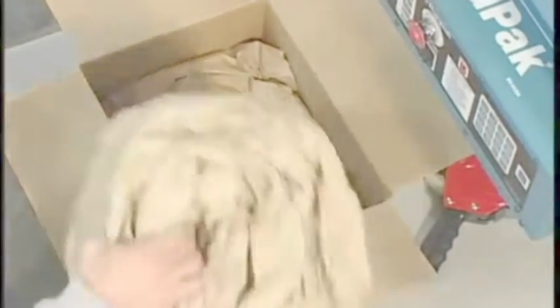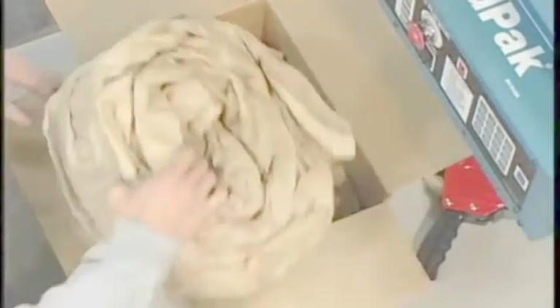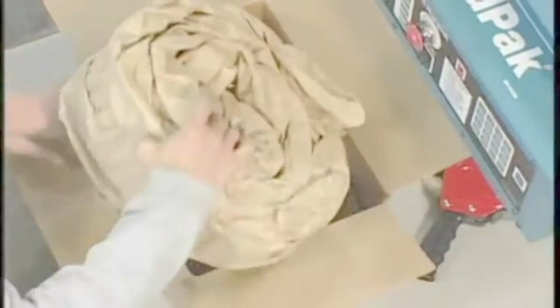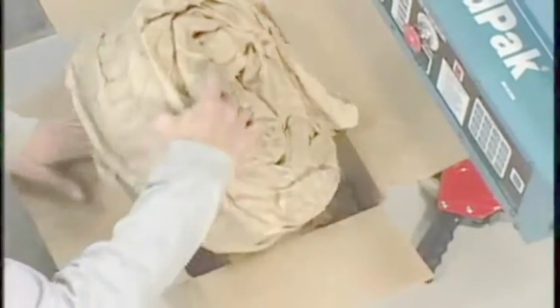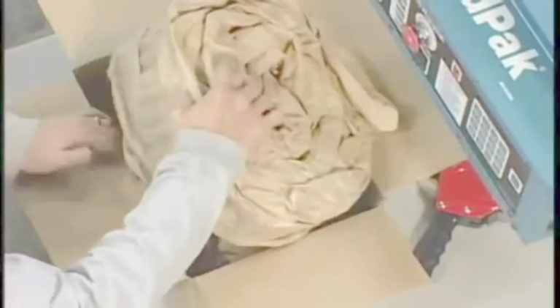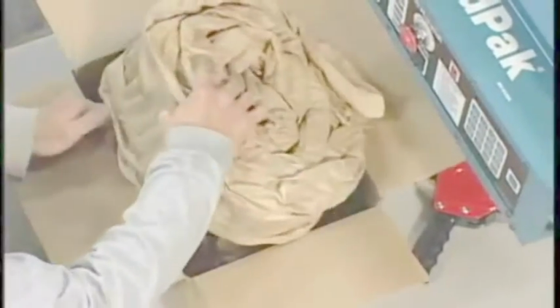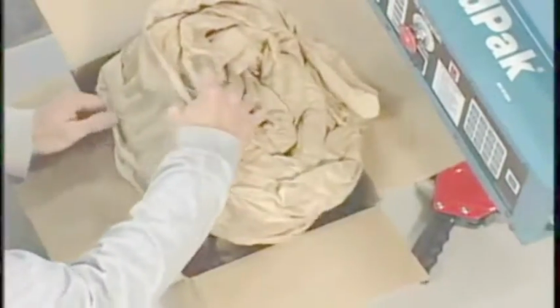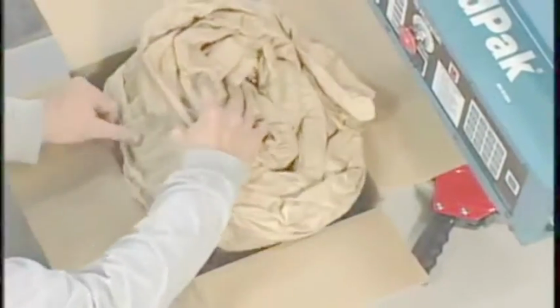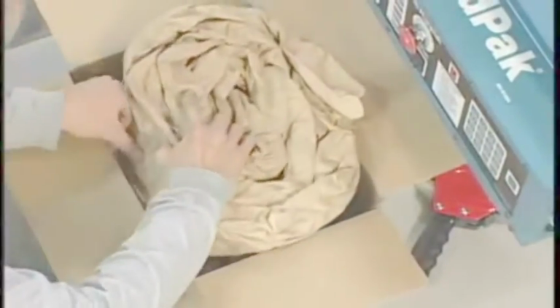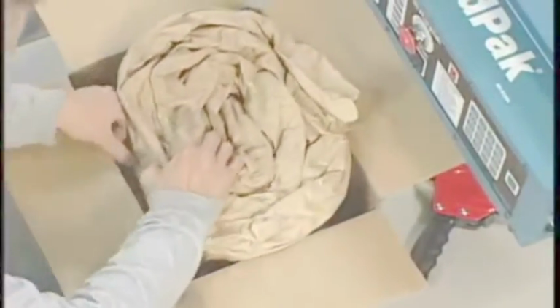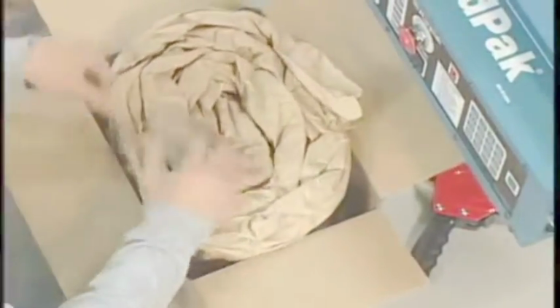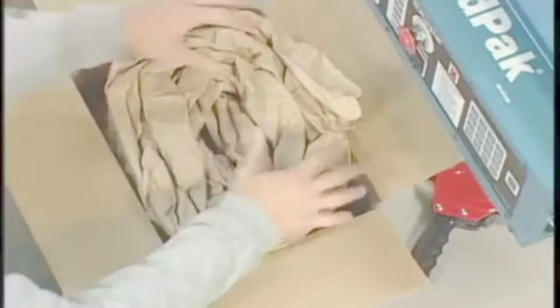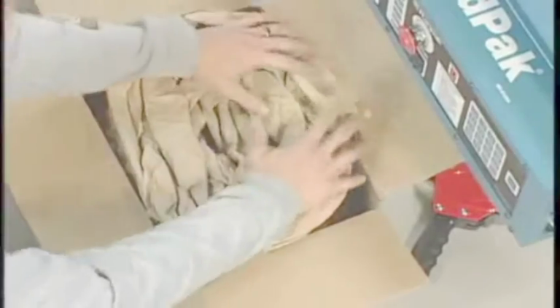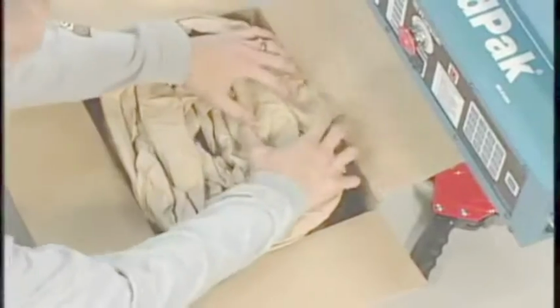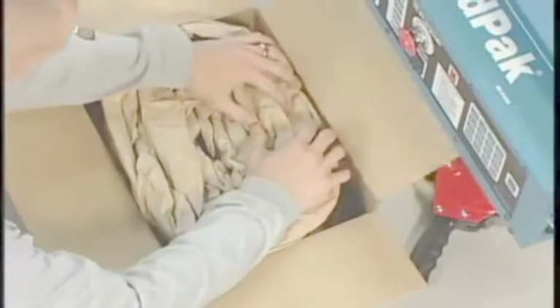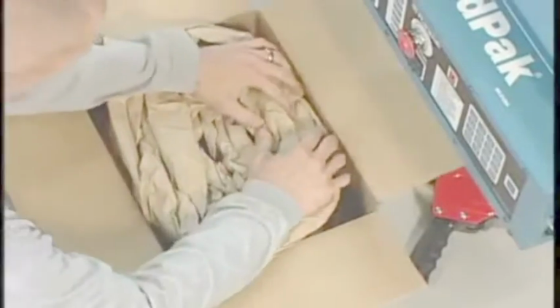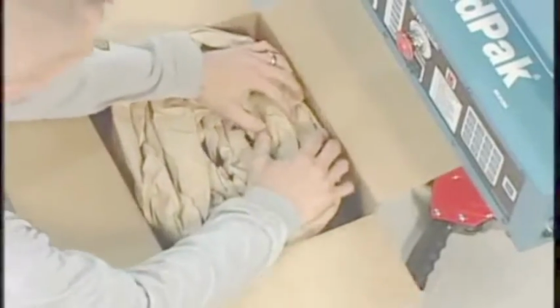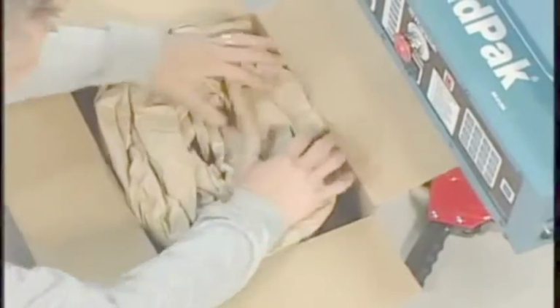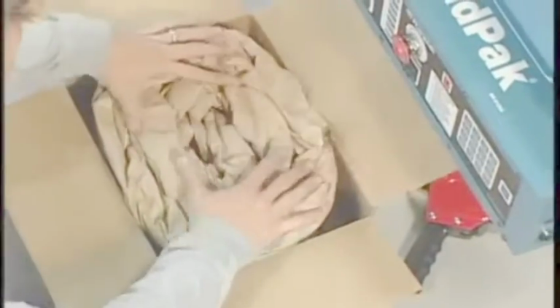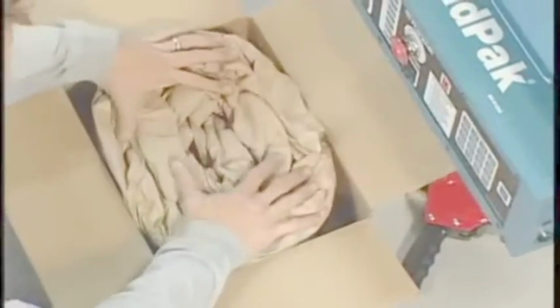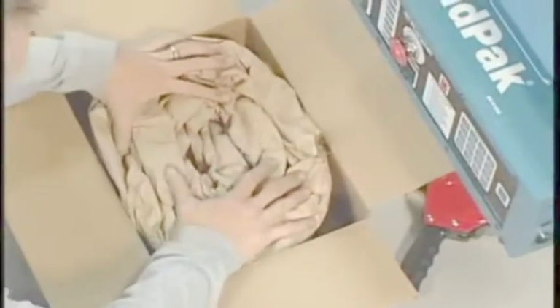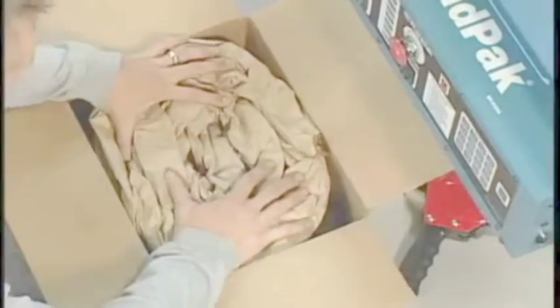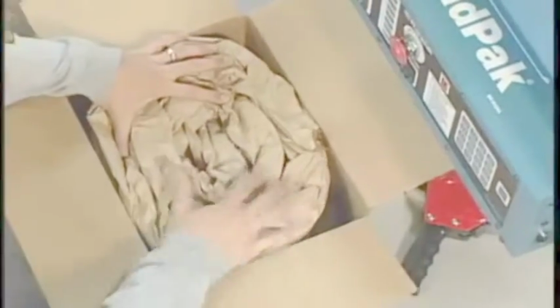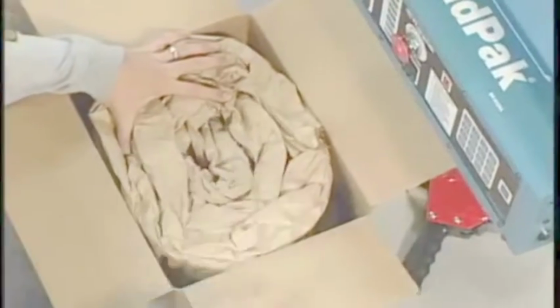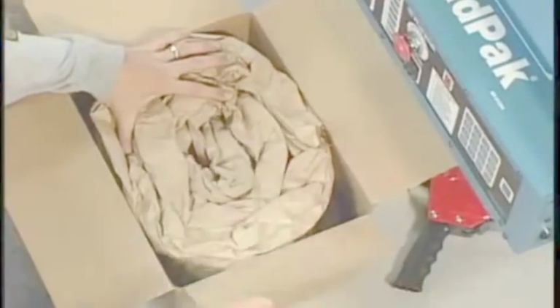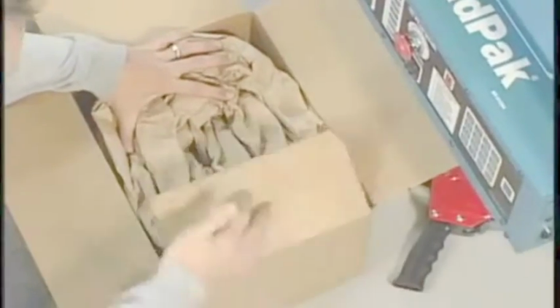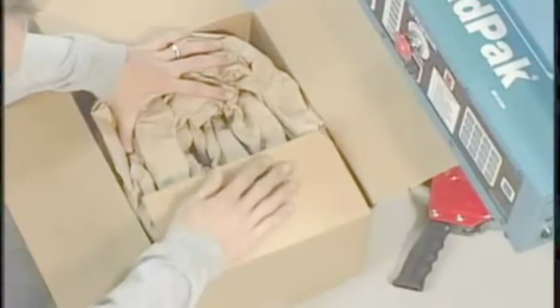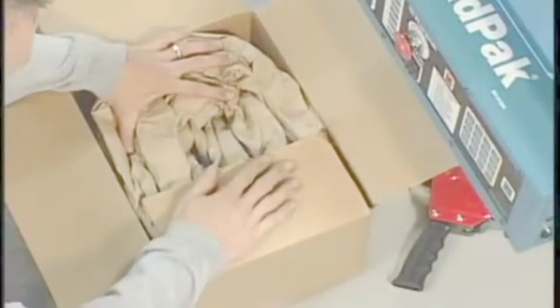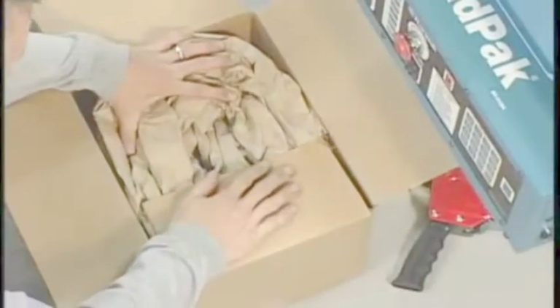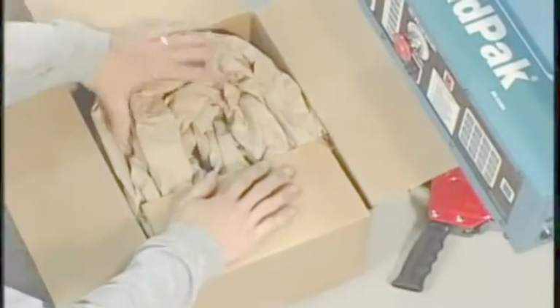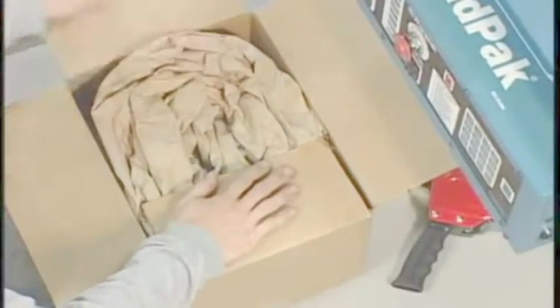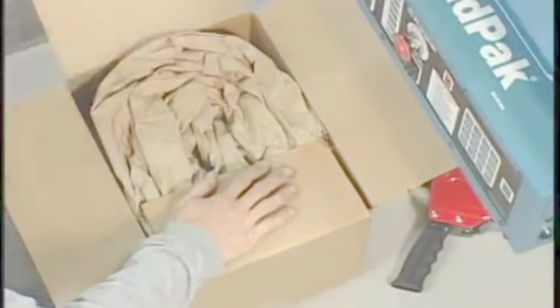Another coil is placed on top of the motor, and the box is then ready to be taped and shipped.